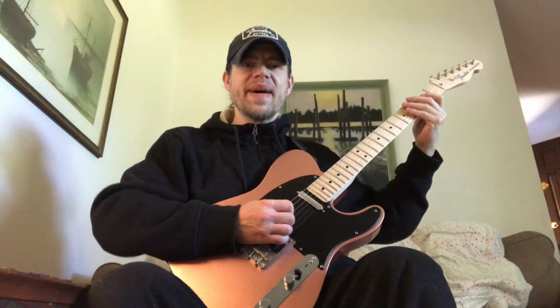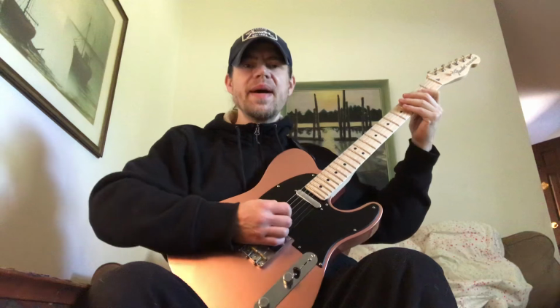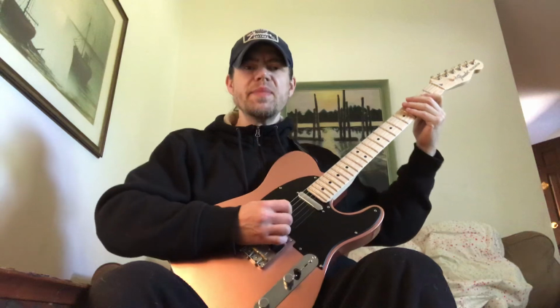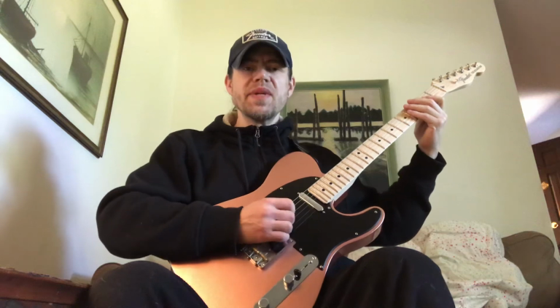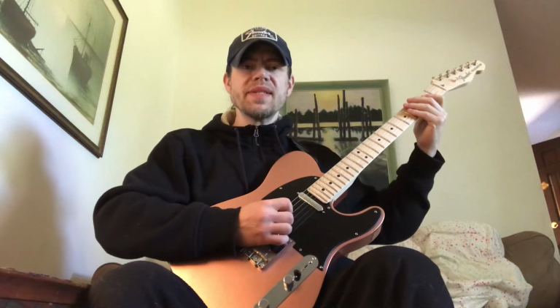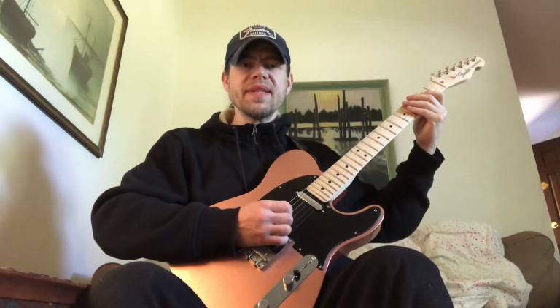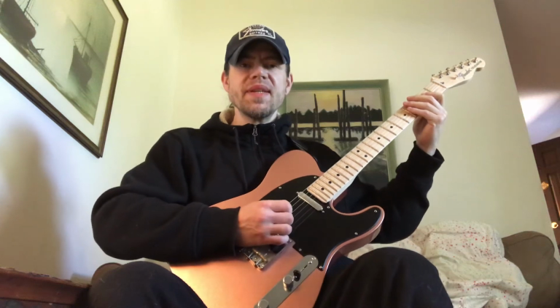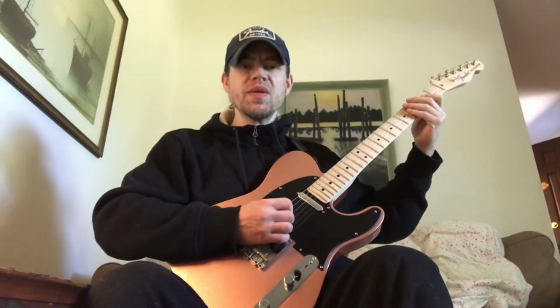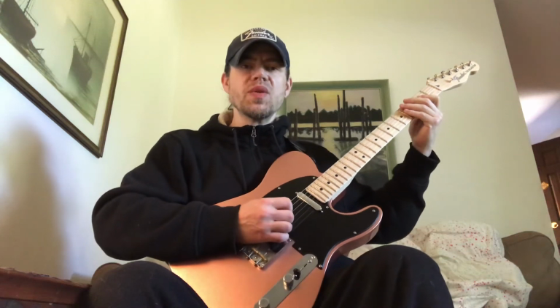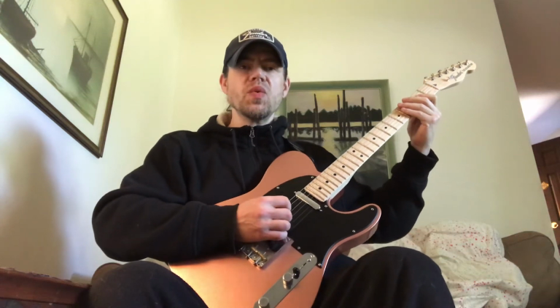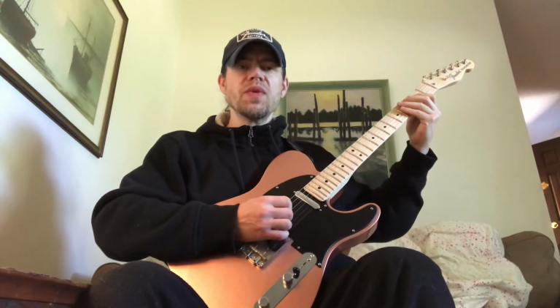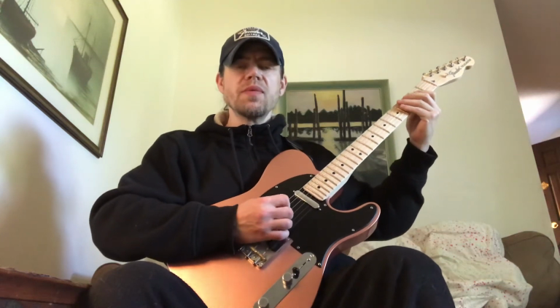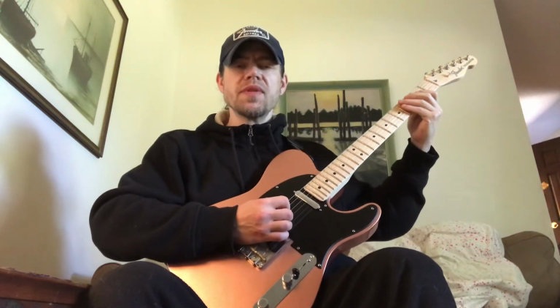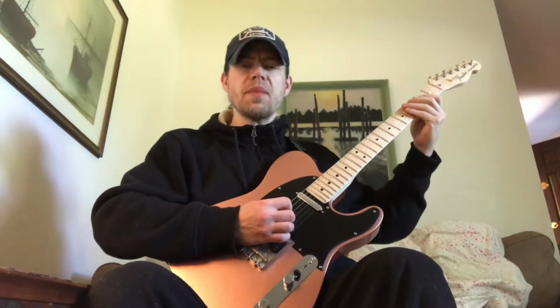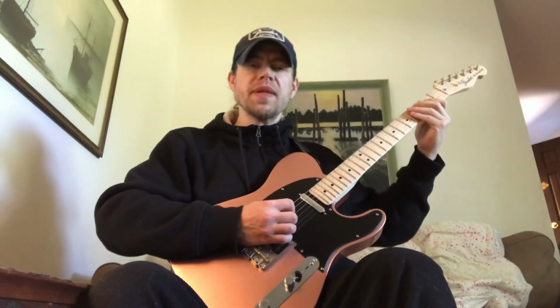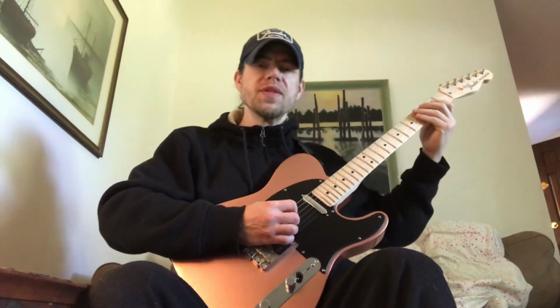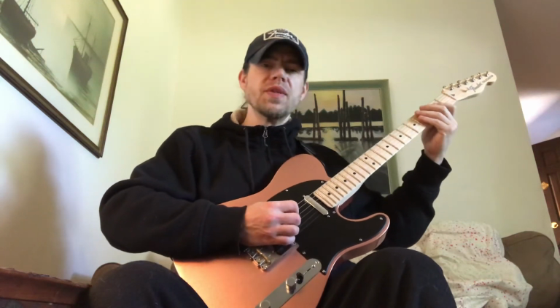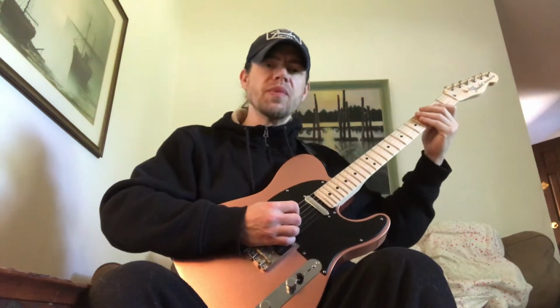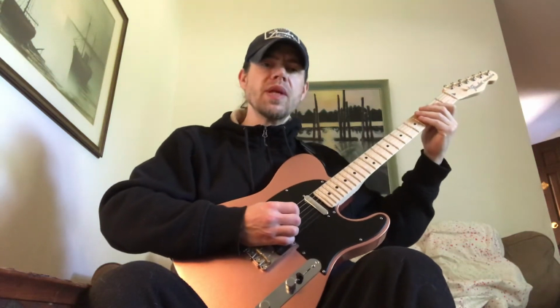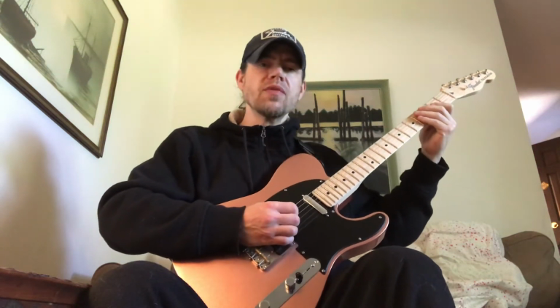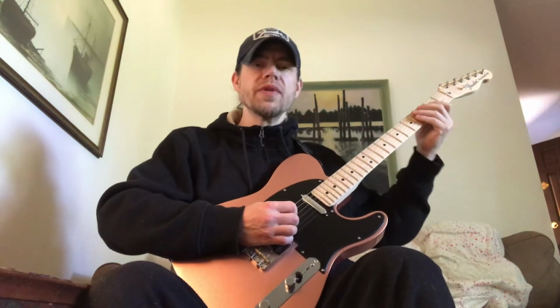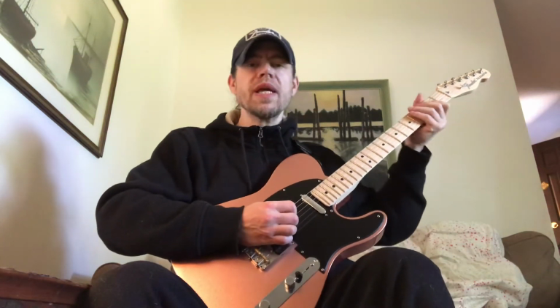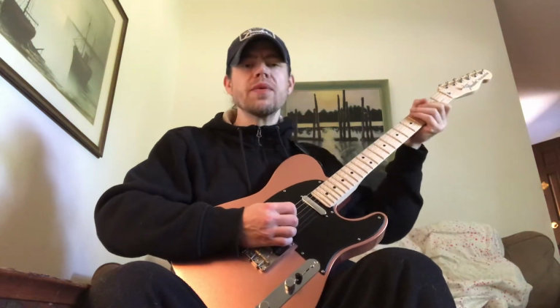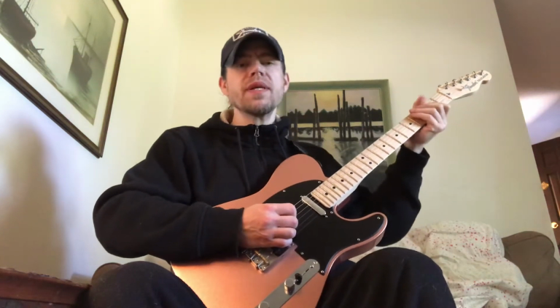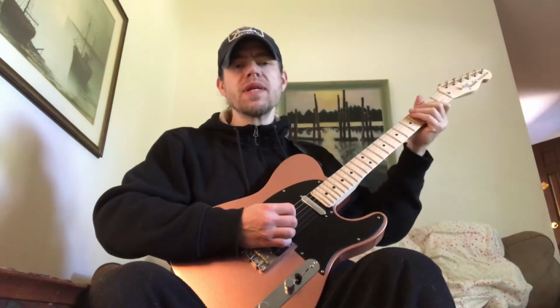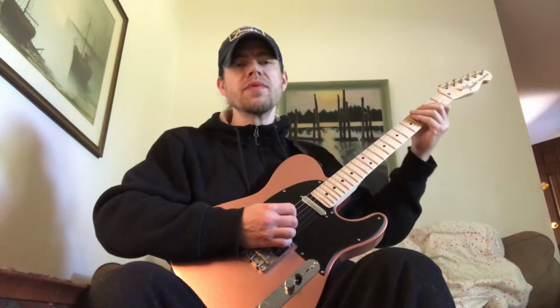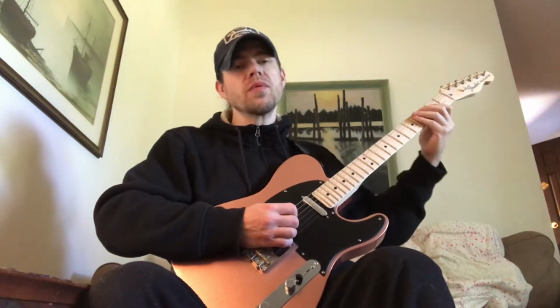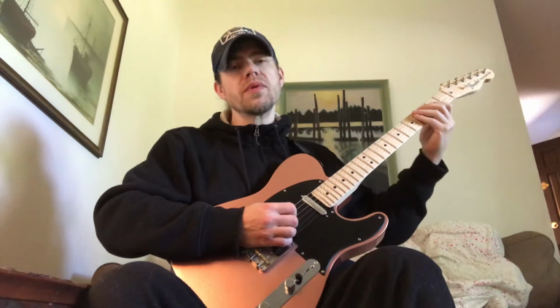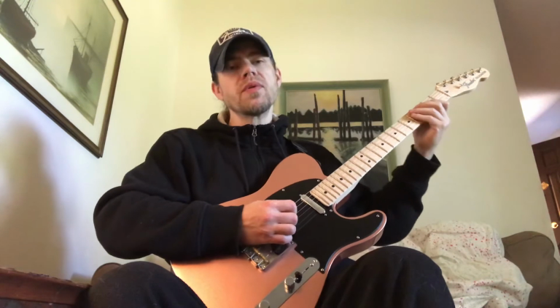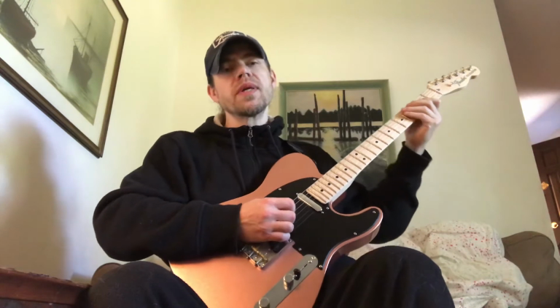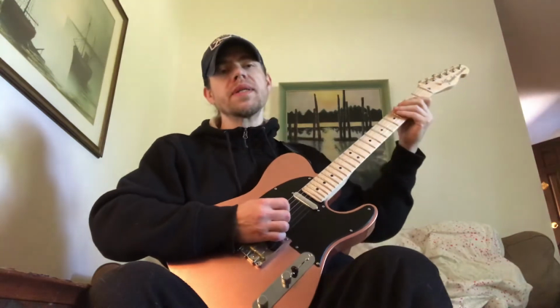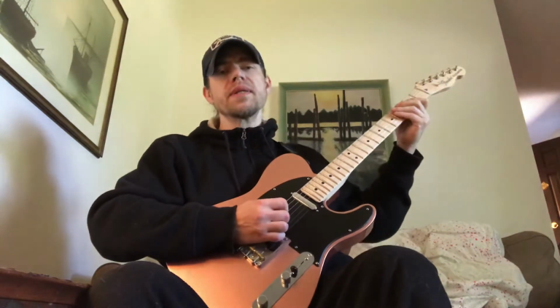Hi, I'm Justin, and here's a cool double-stop lick that you can play over an A or an A7 chord. It goes like this.